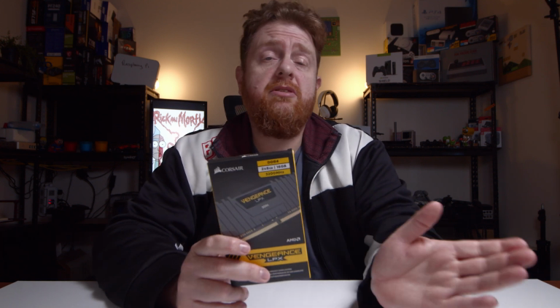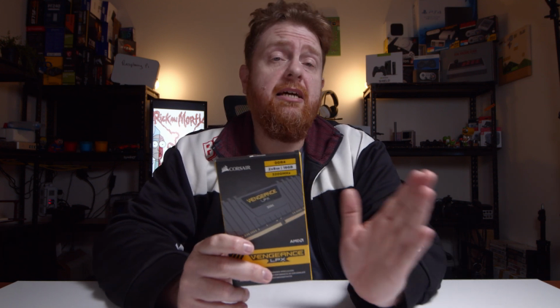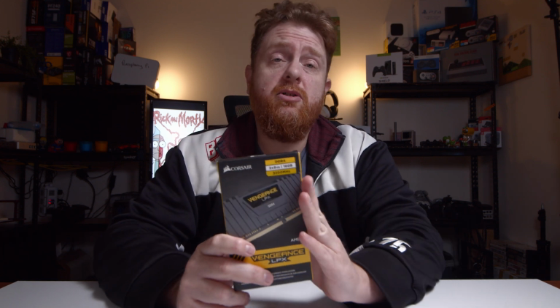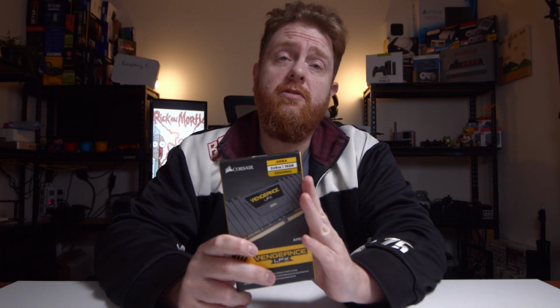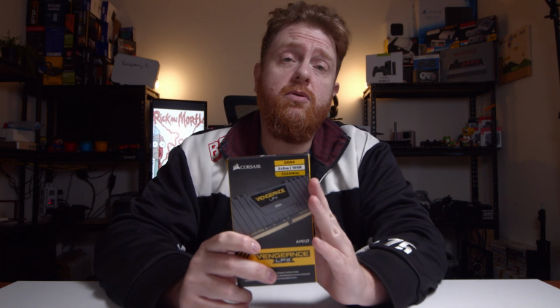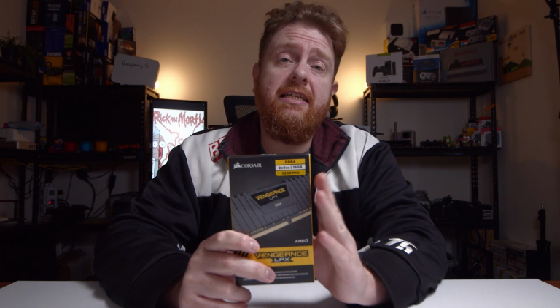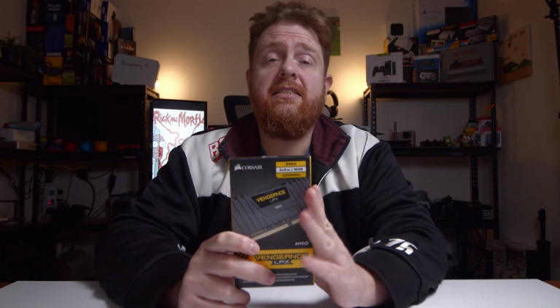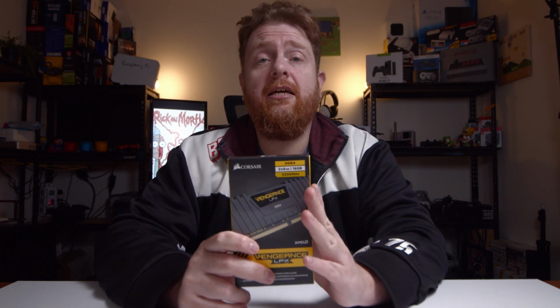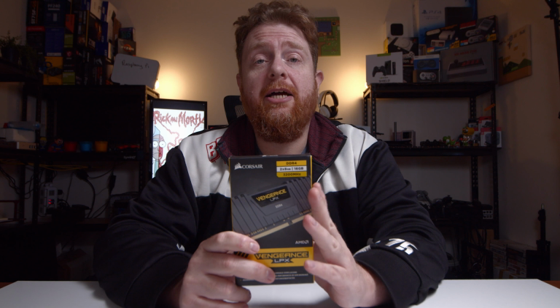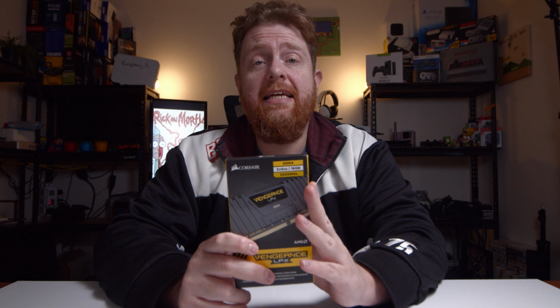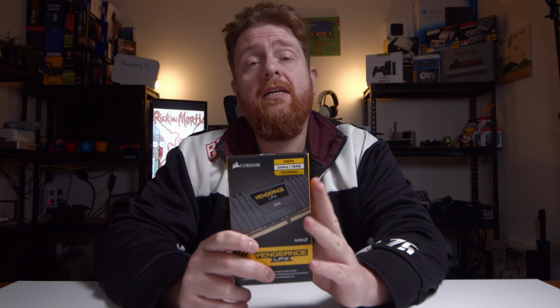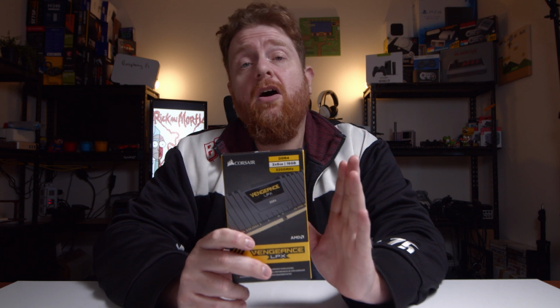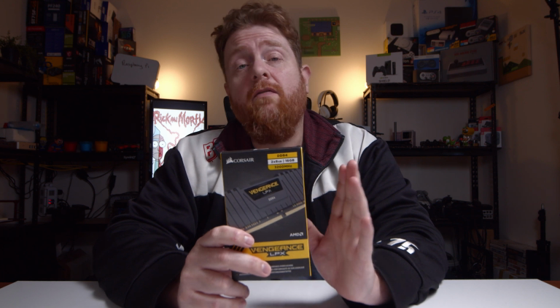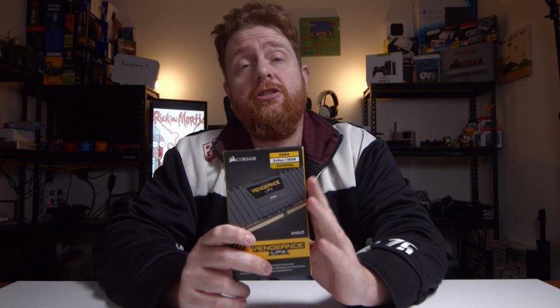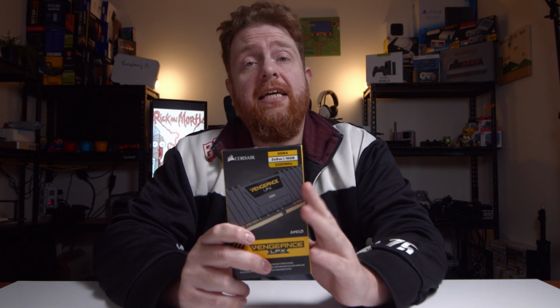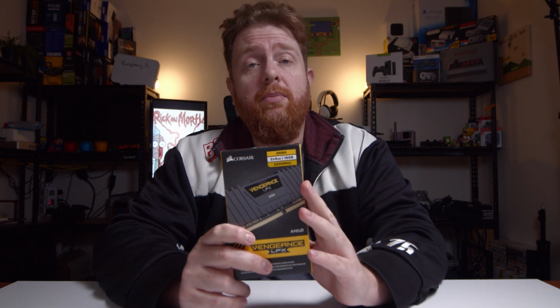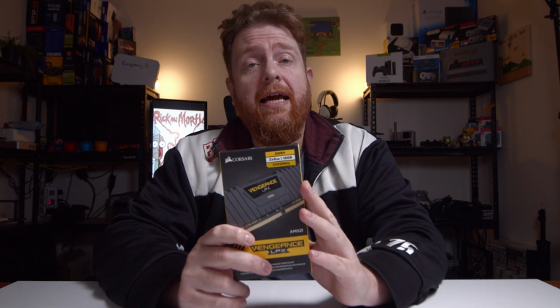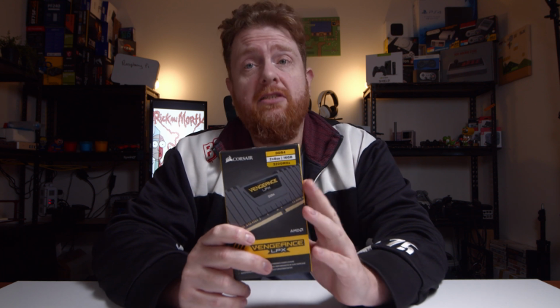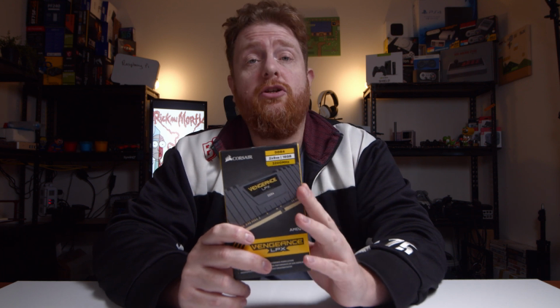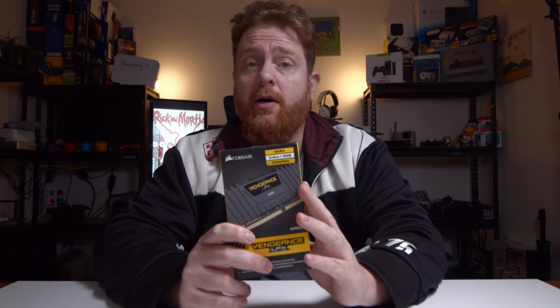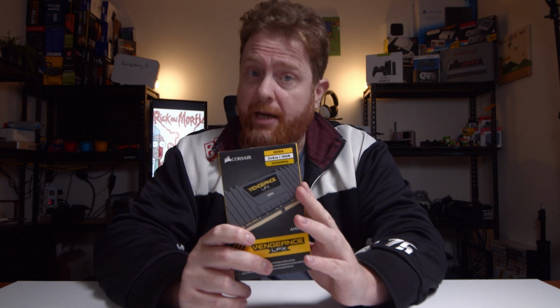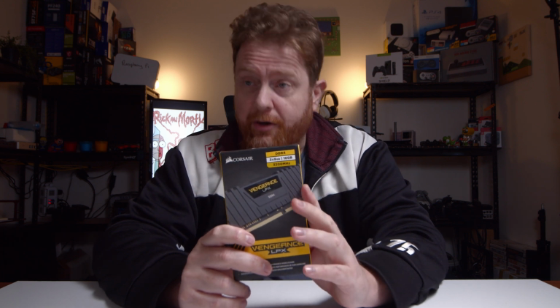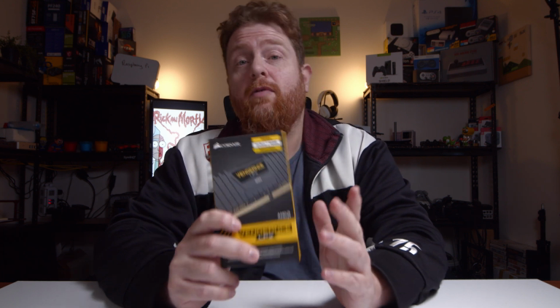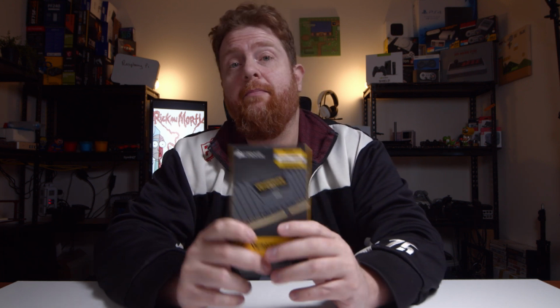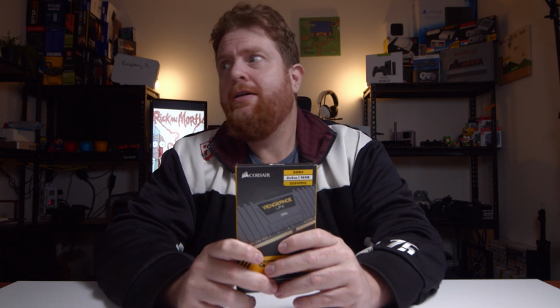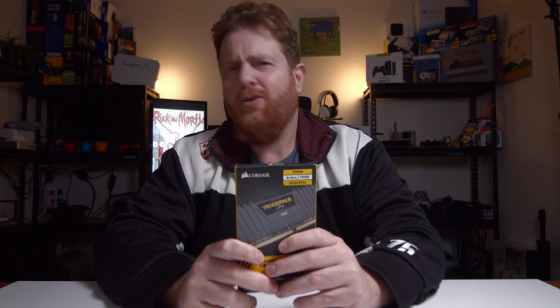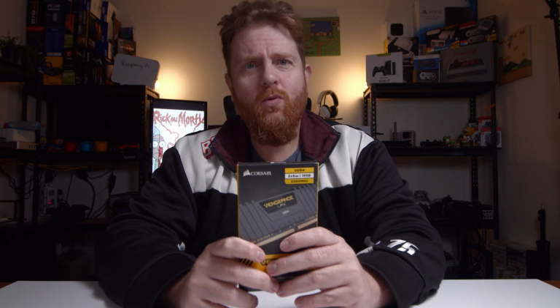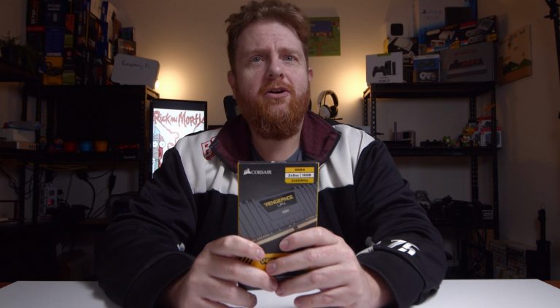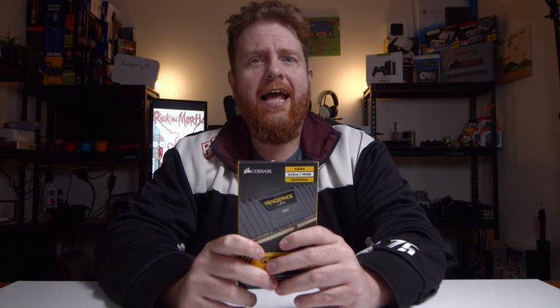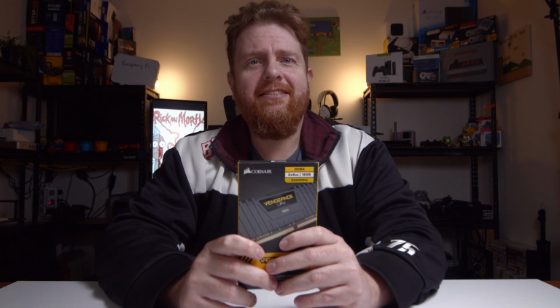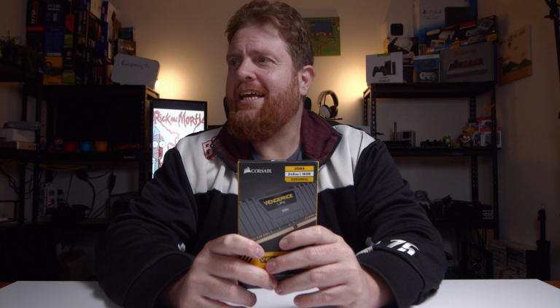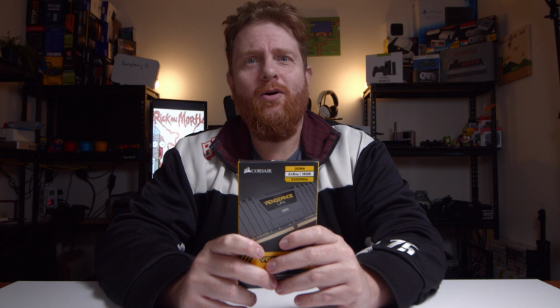That was the unboxing of the Corsair 16GB kit of Vengeance LPX 3200MHz RAM. DDR4.